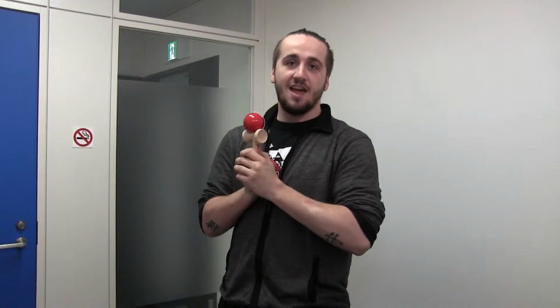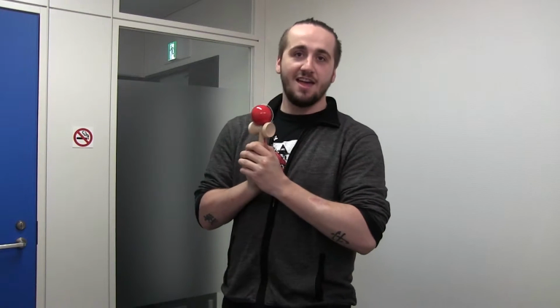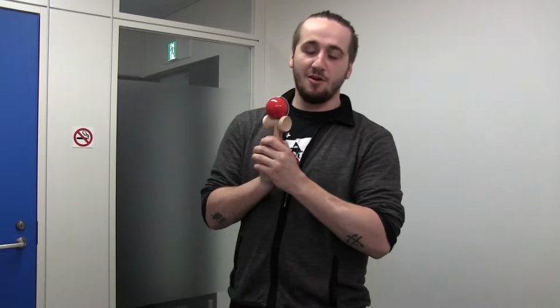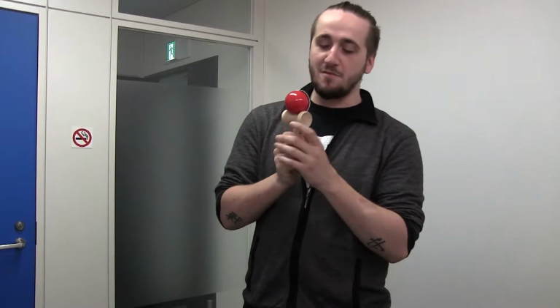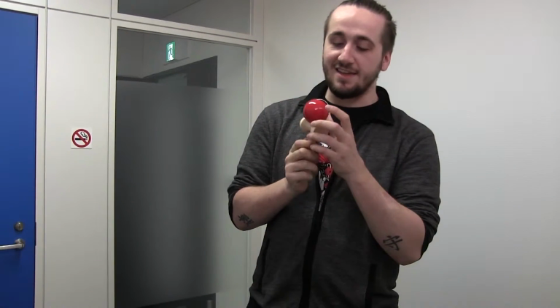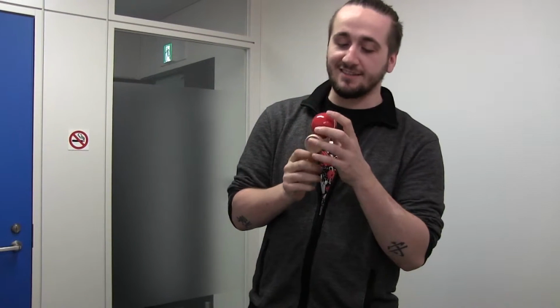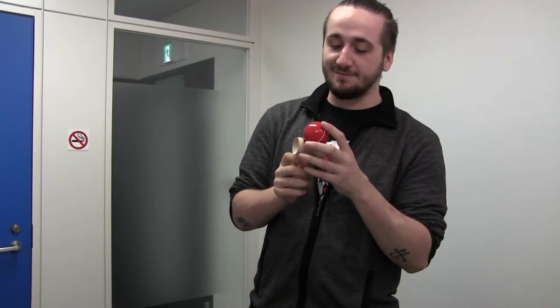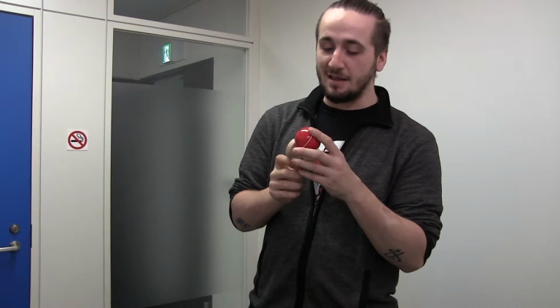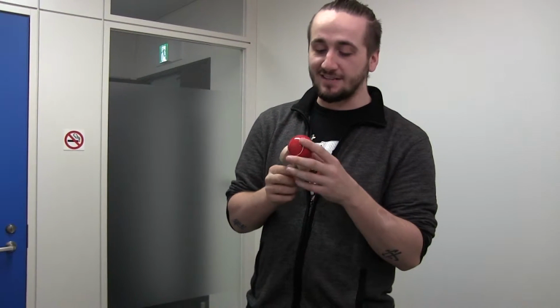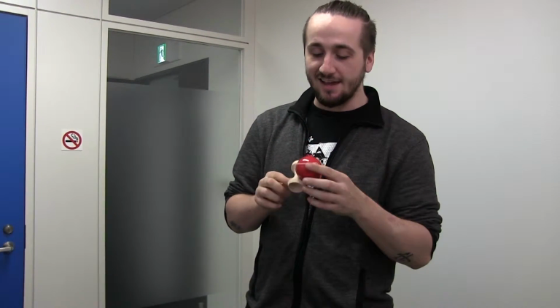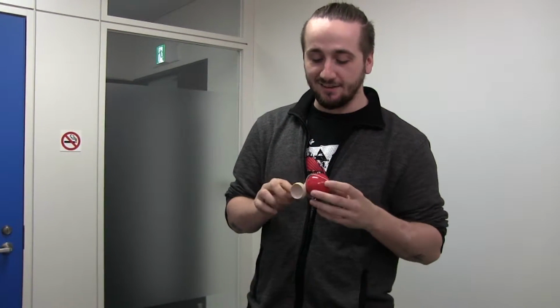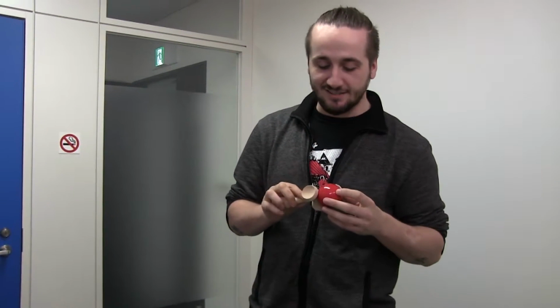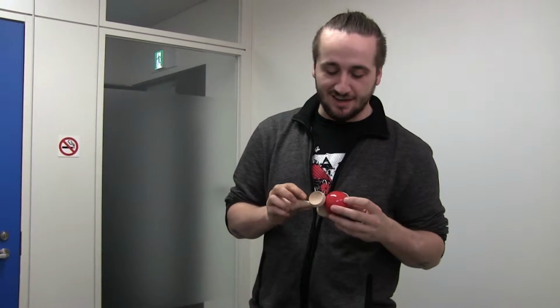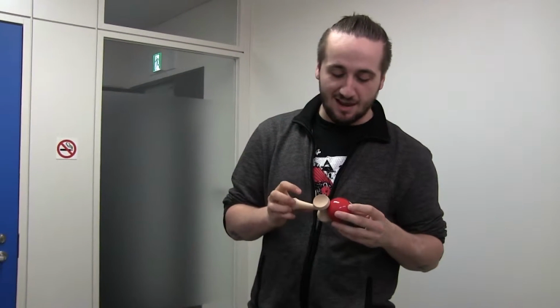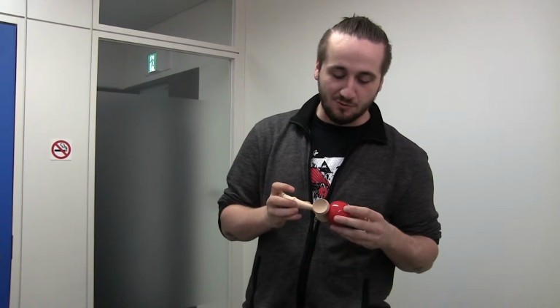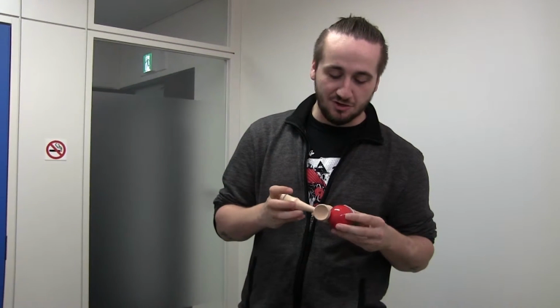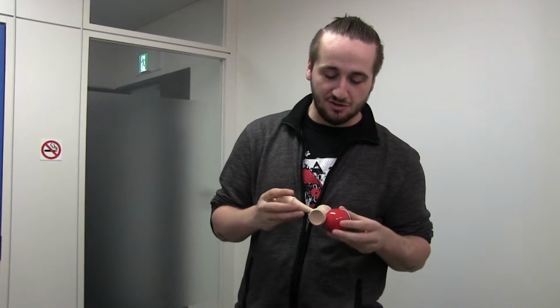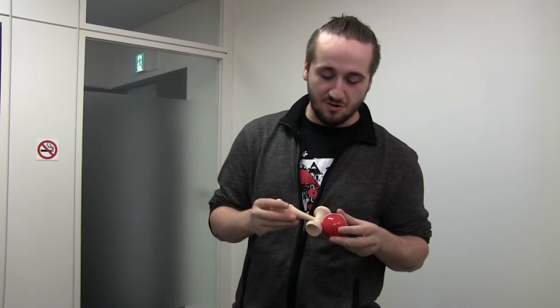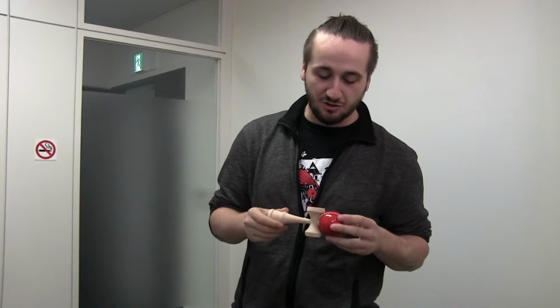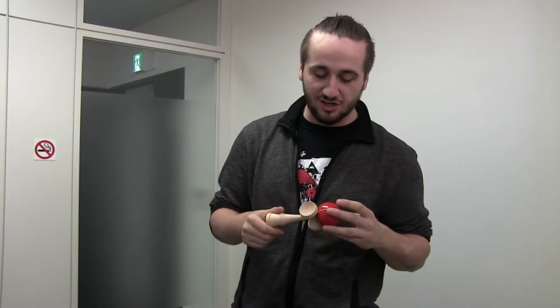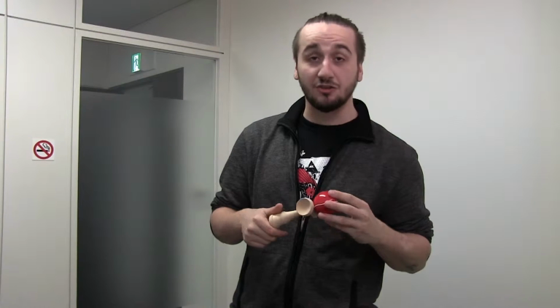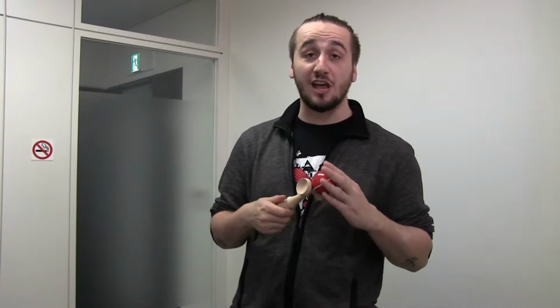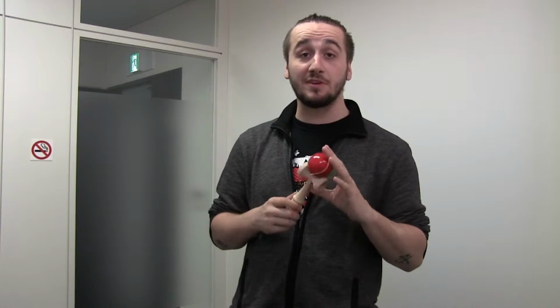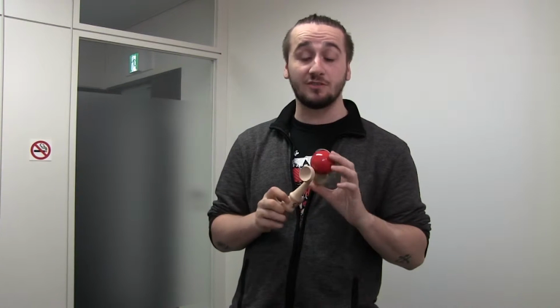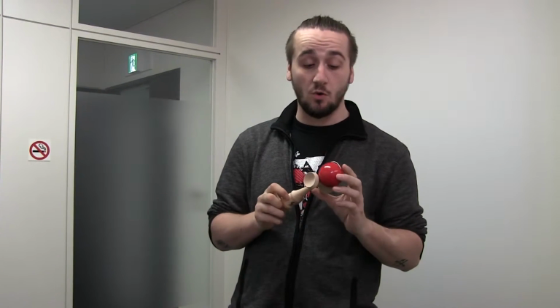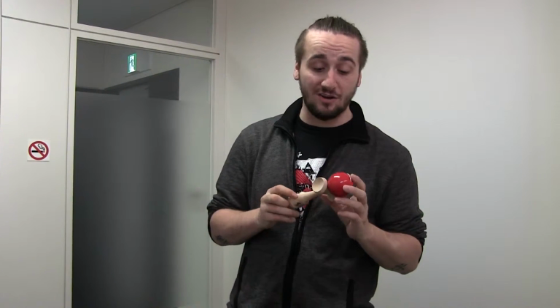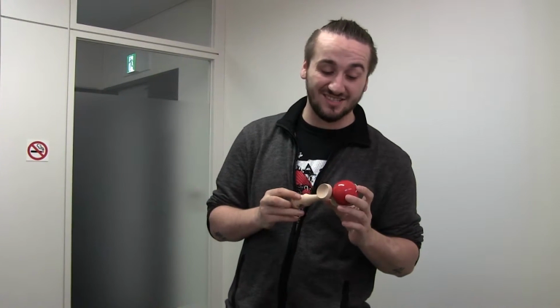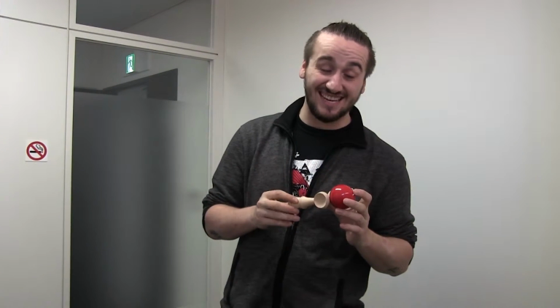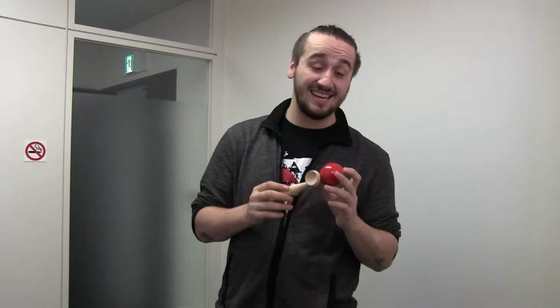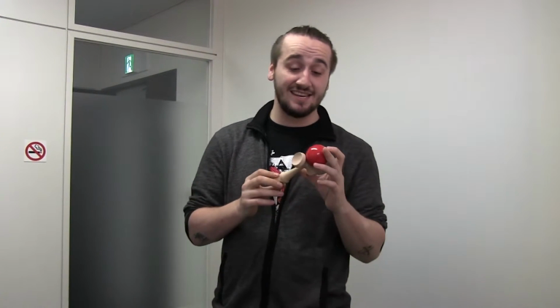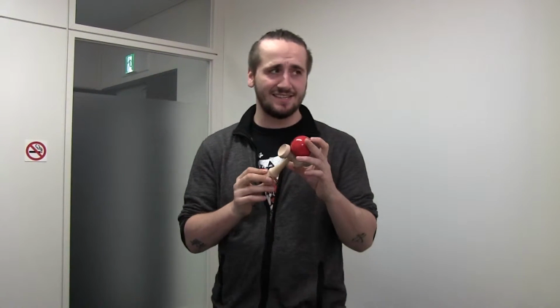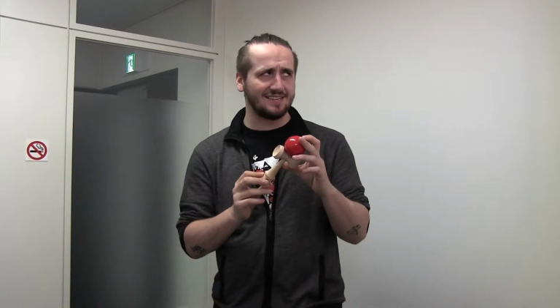Hello, everybody. My name is Tyler and today I'm going to show you a traditional Japanese toy known as the Kendama.